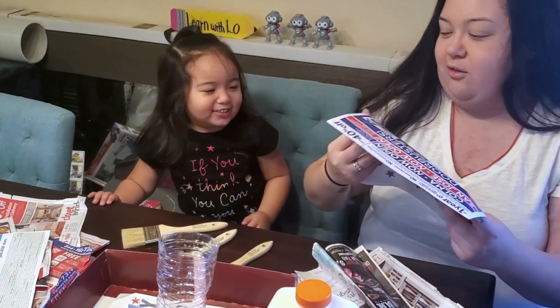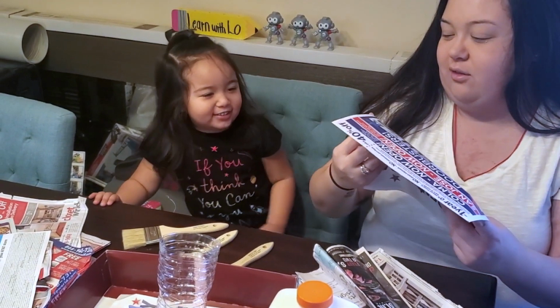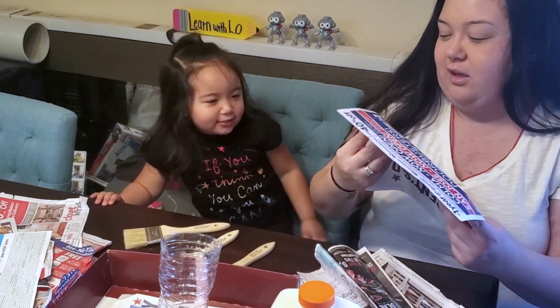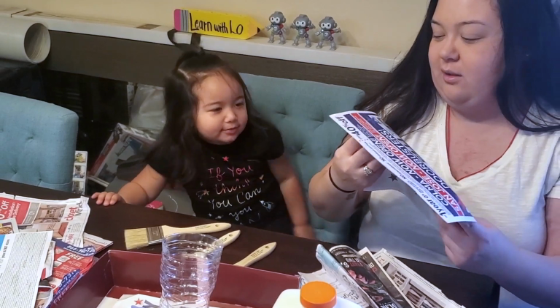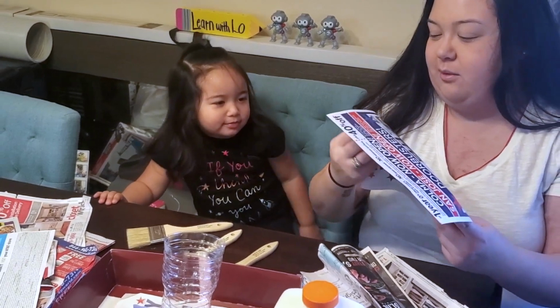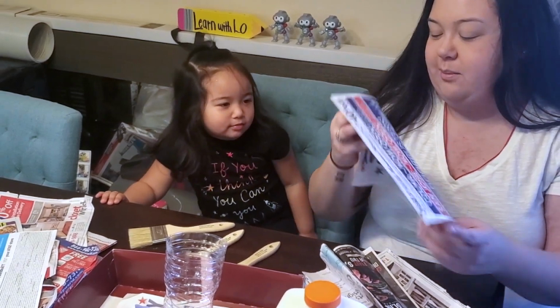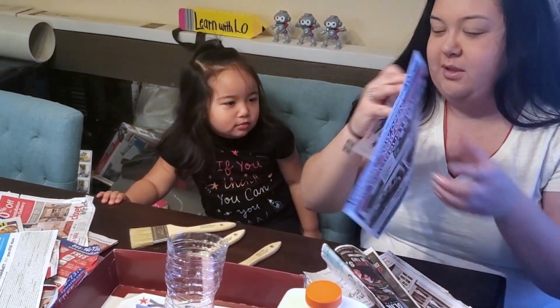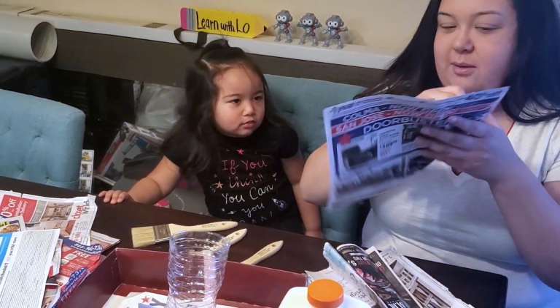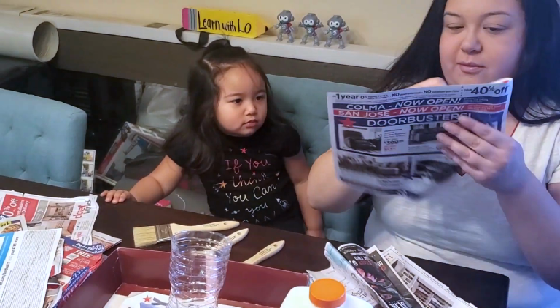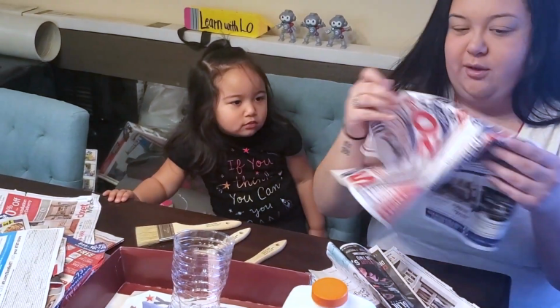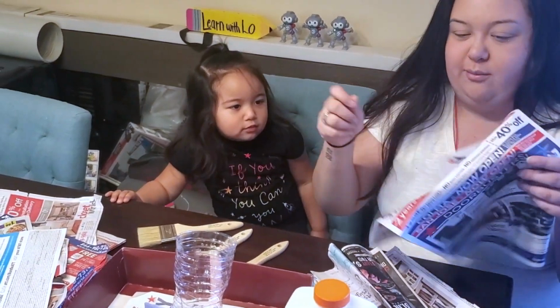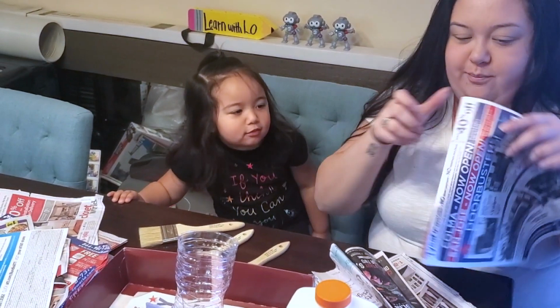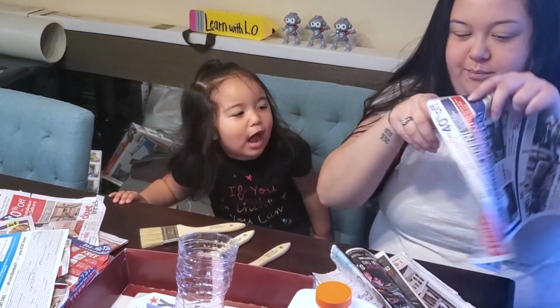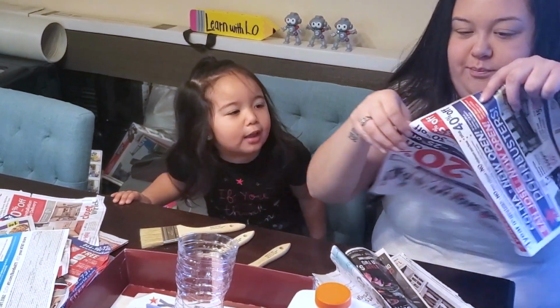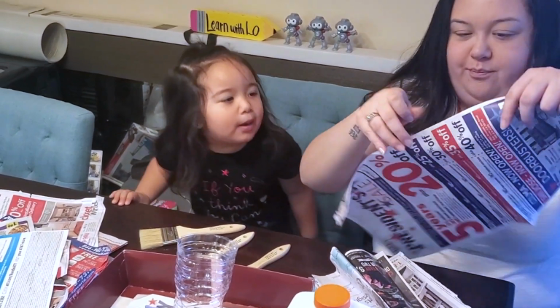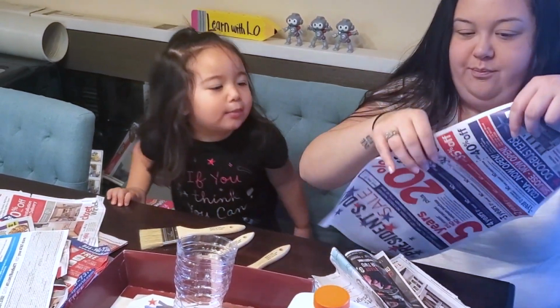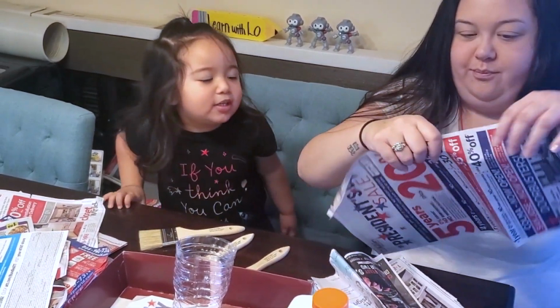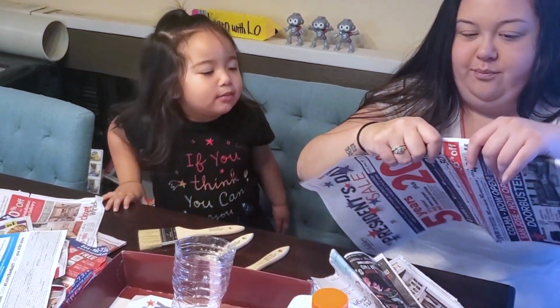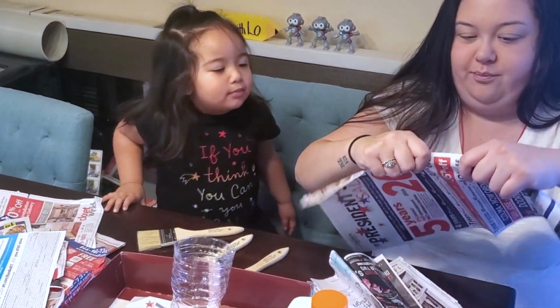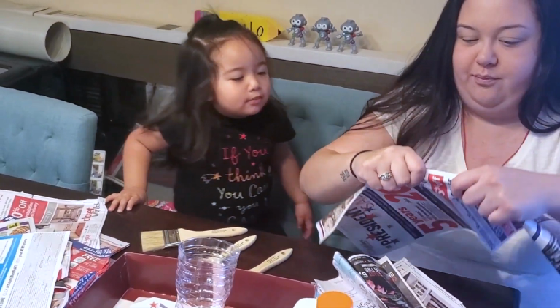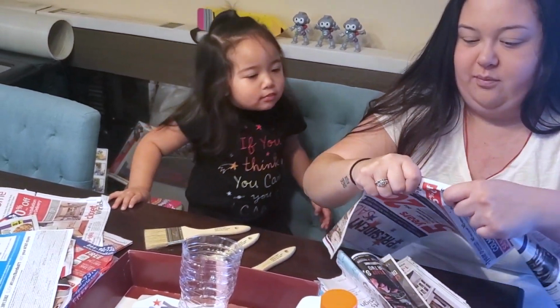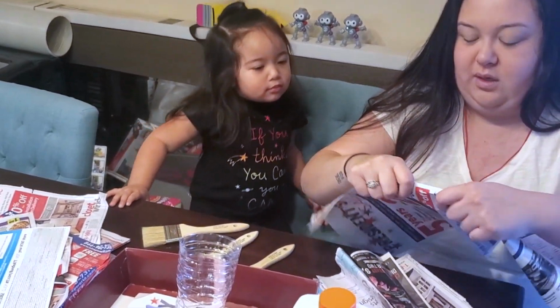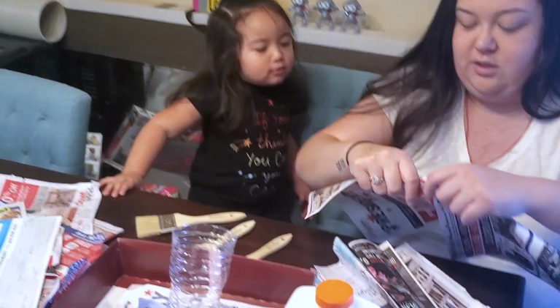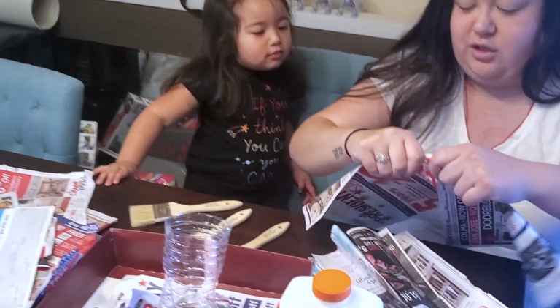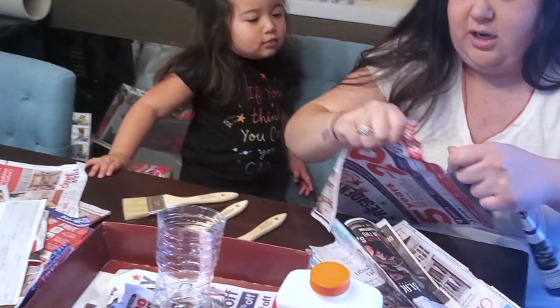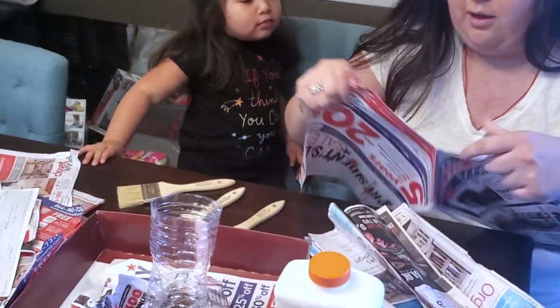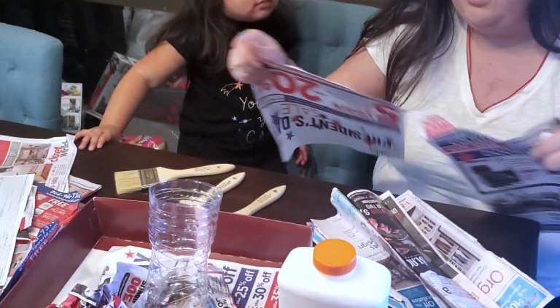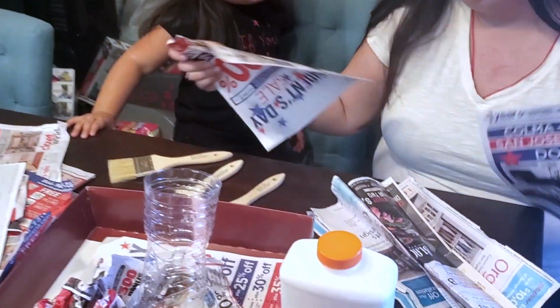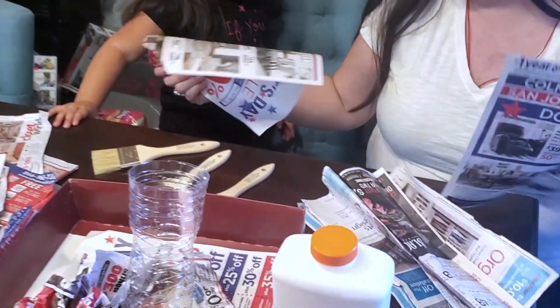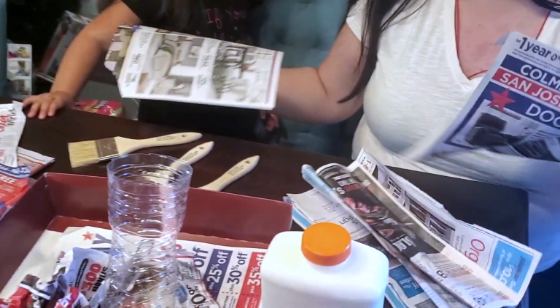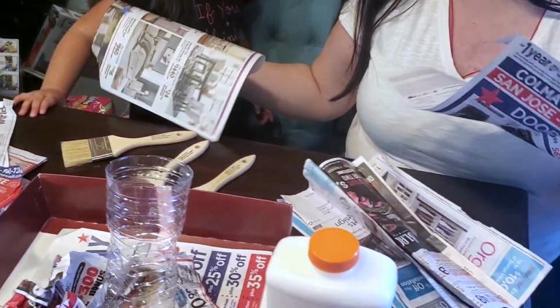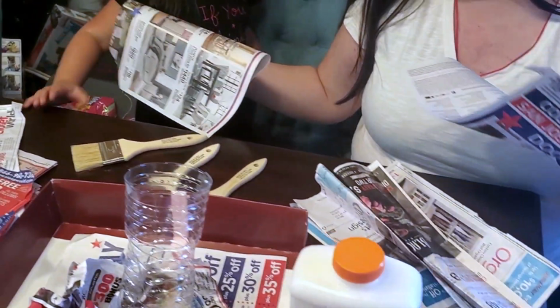Let me rip this up. Because you're going to help me scrunch up more.